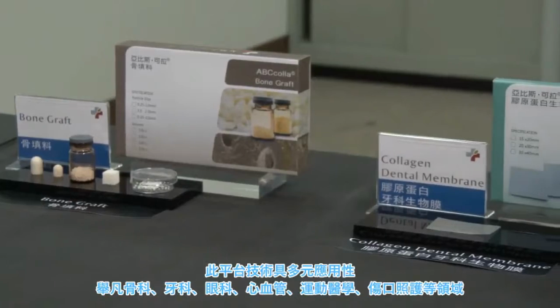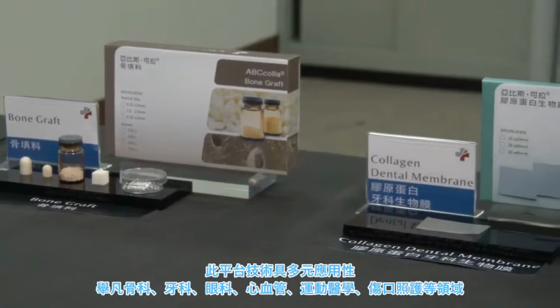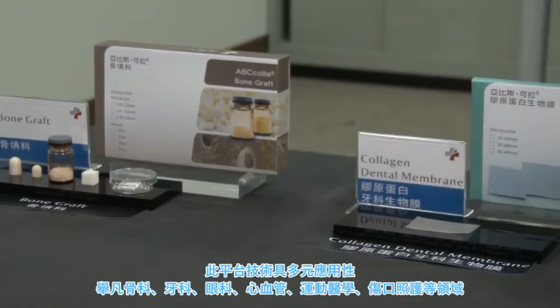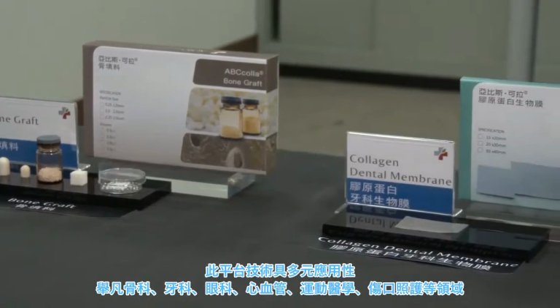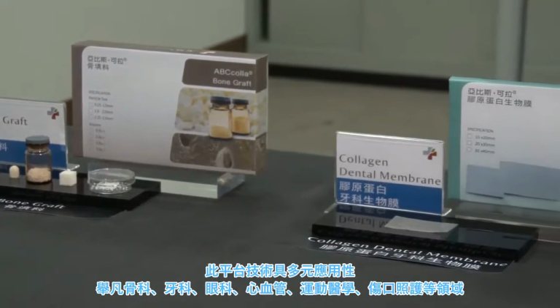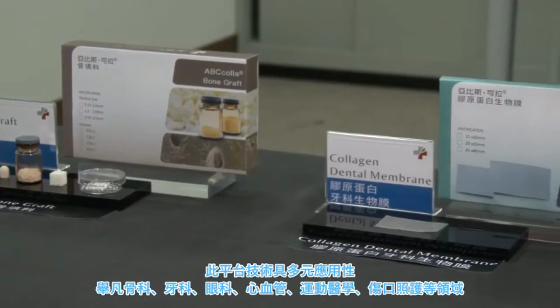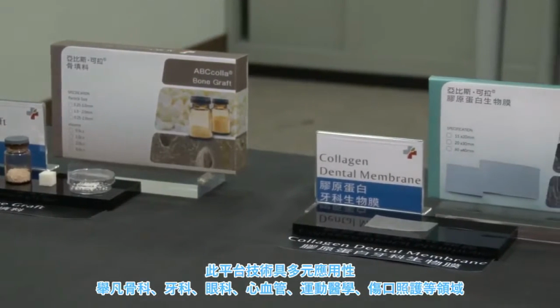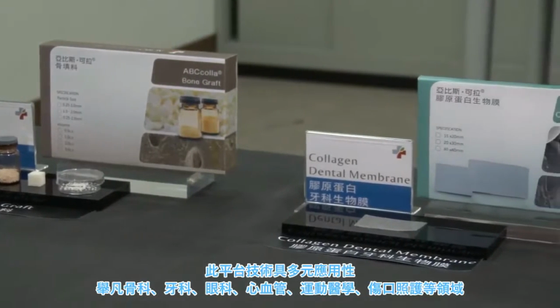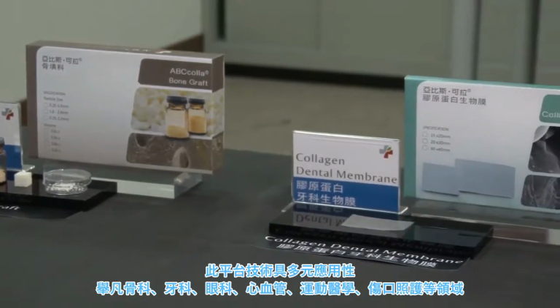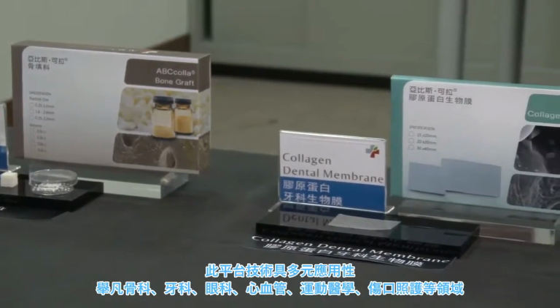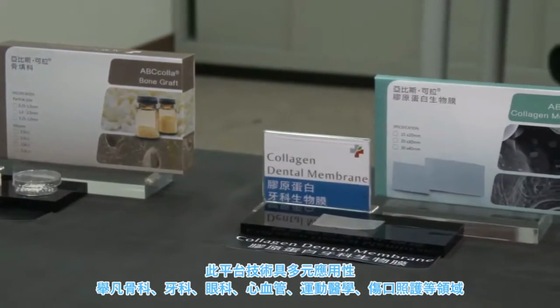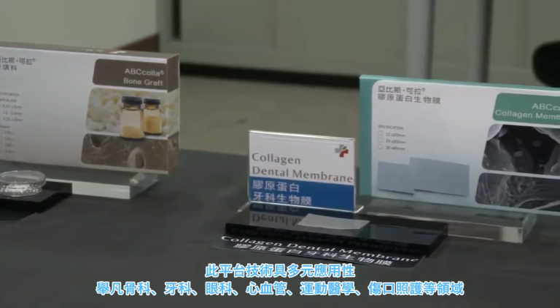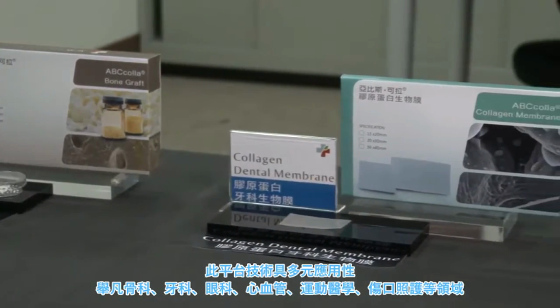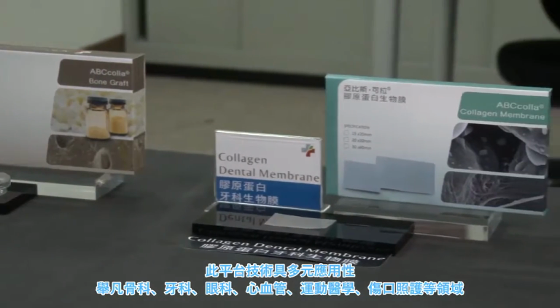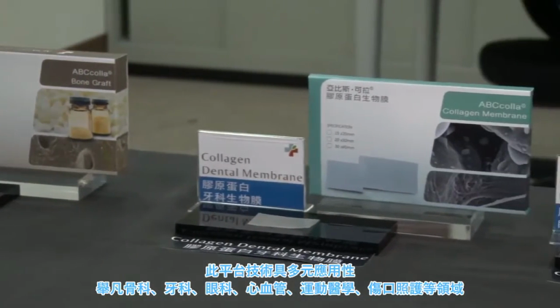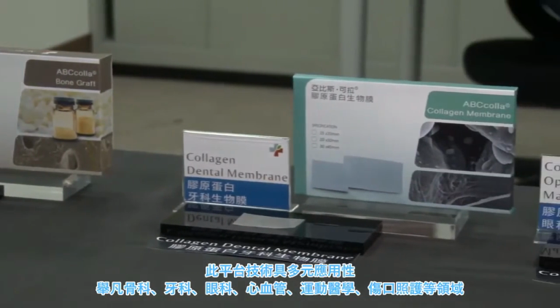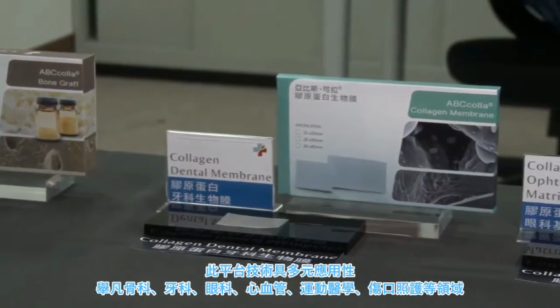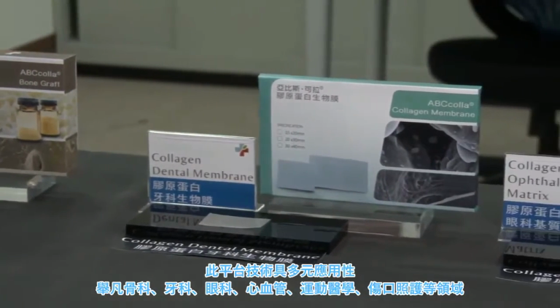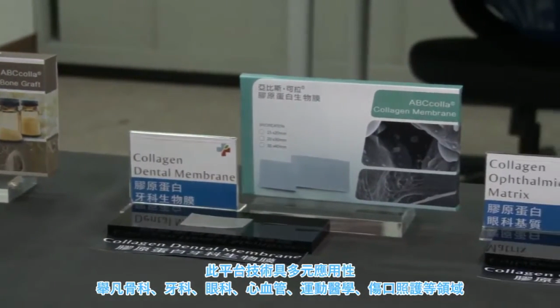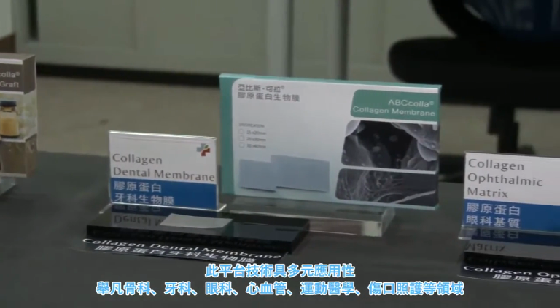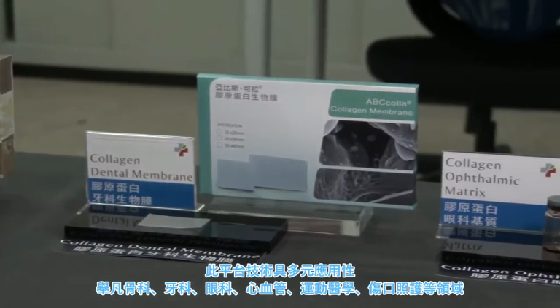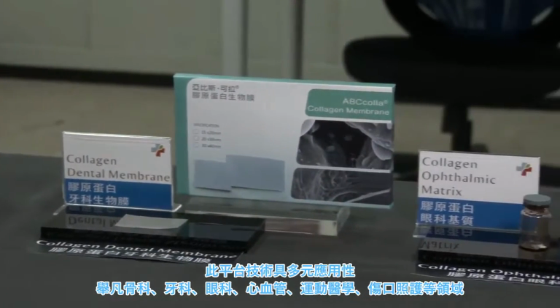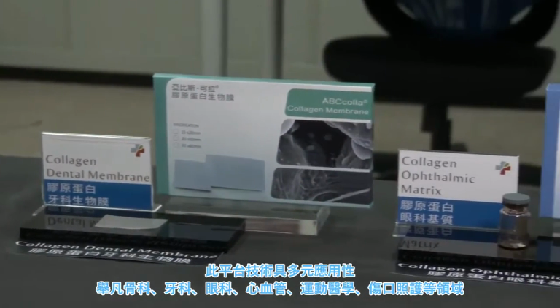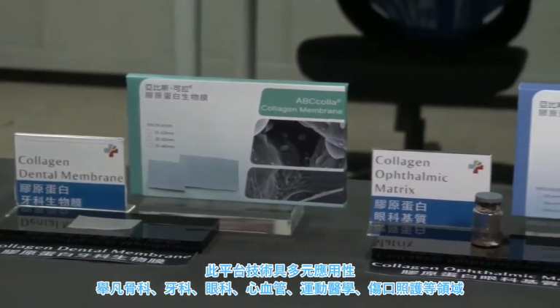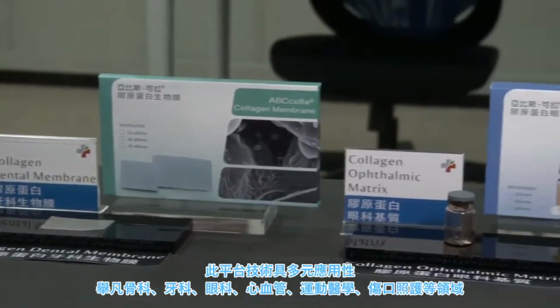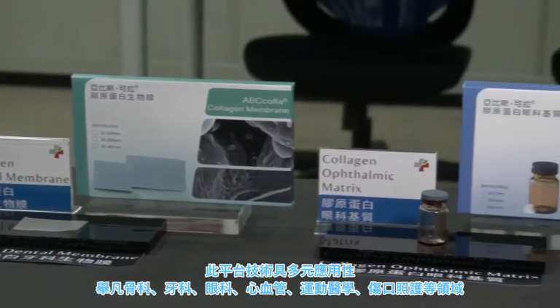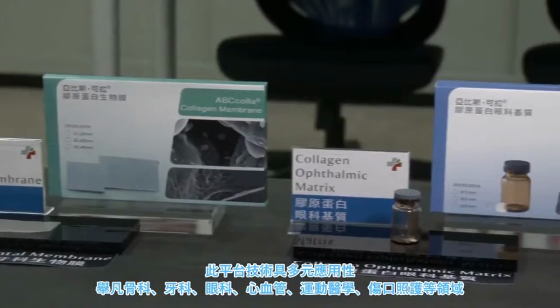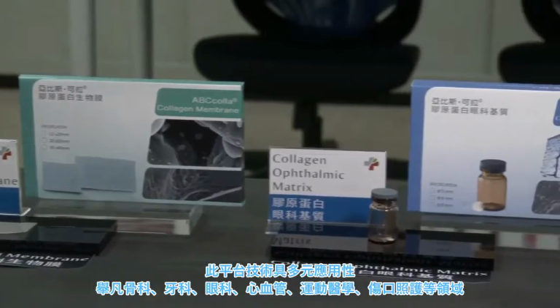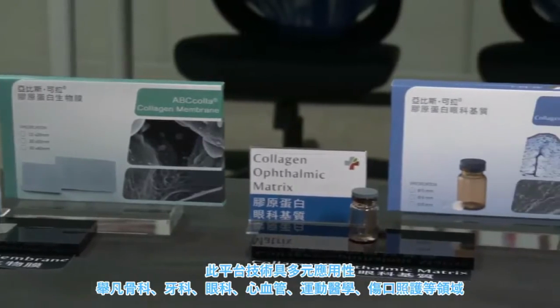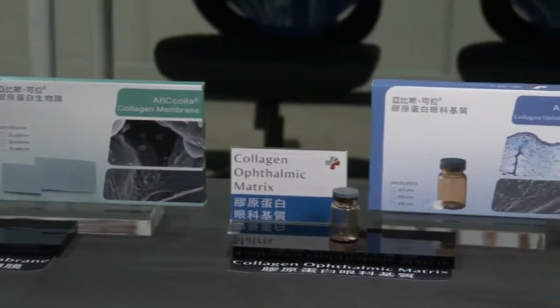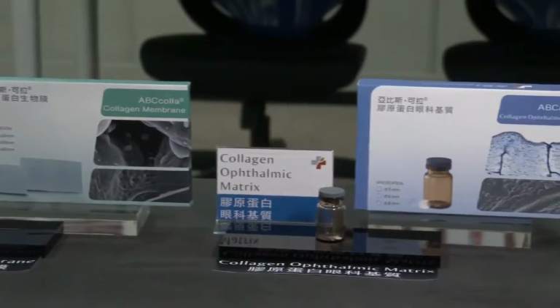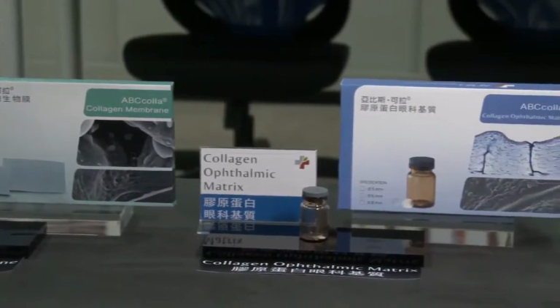It can be used in fields such as orthopedics, dentistry, cardiology, ophthalmology, sports injuries, wound healing, and more.